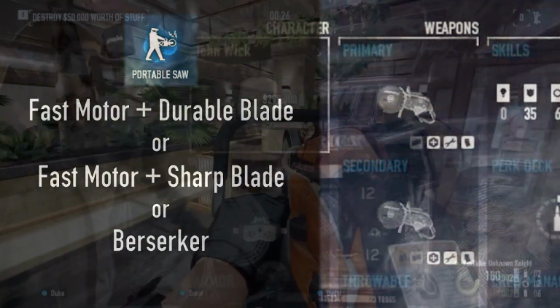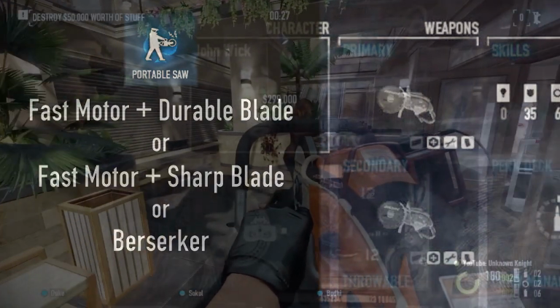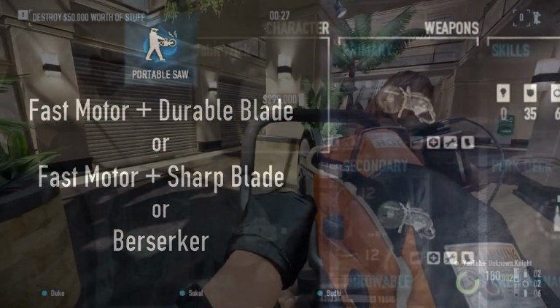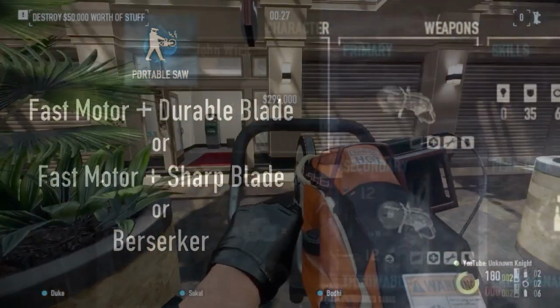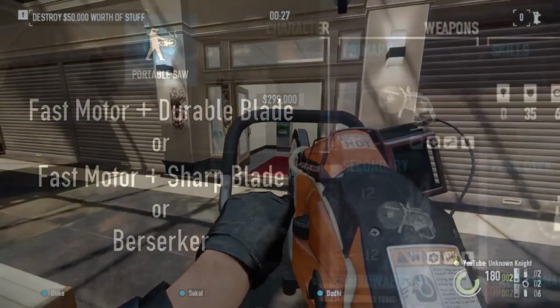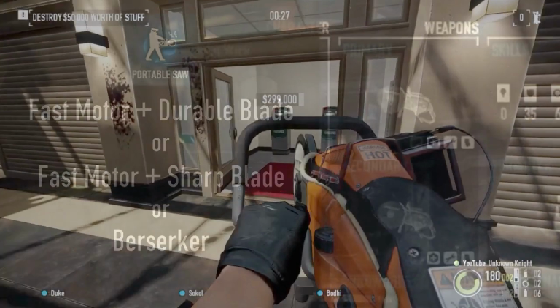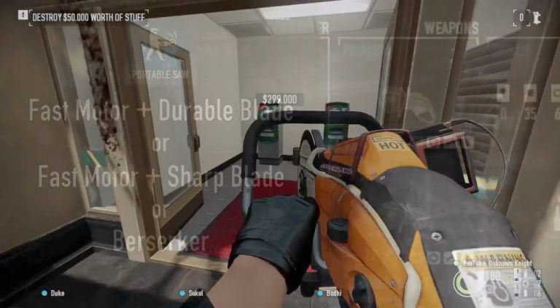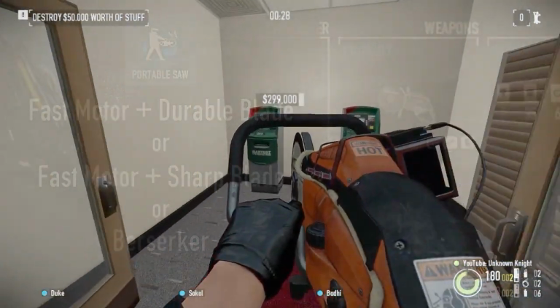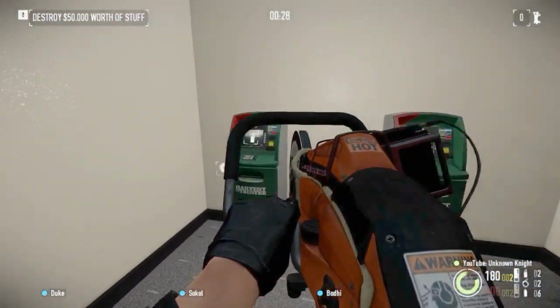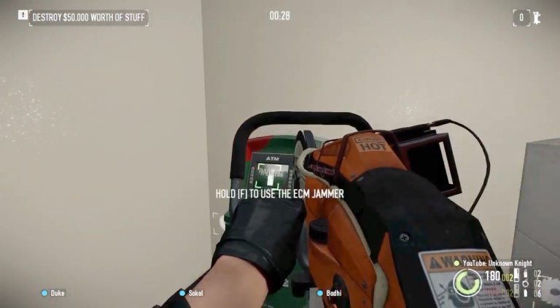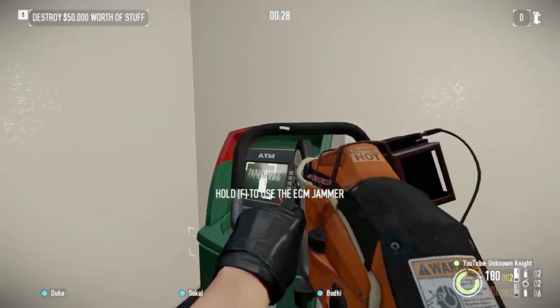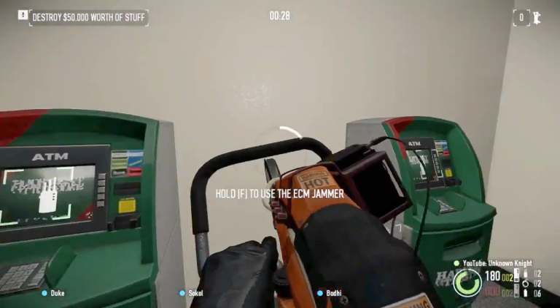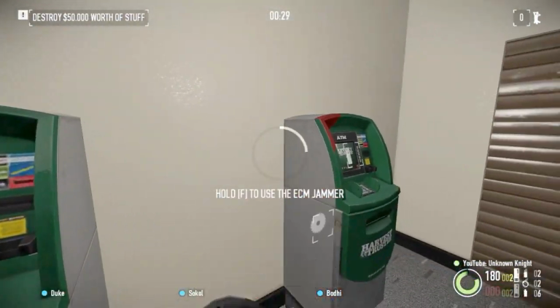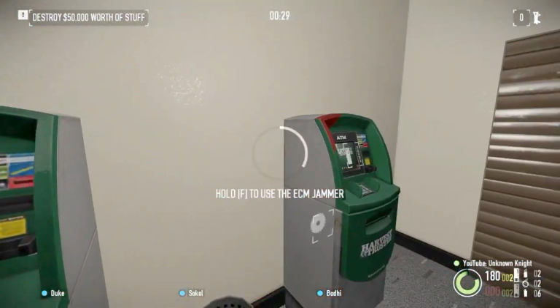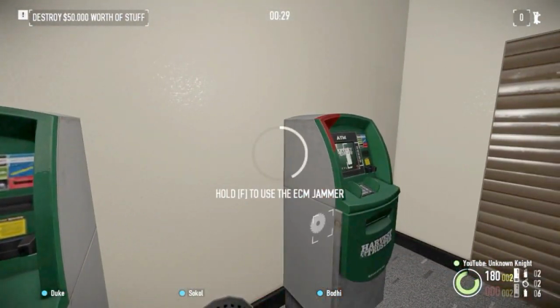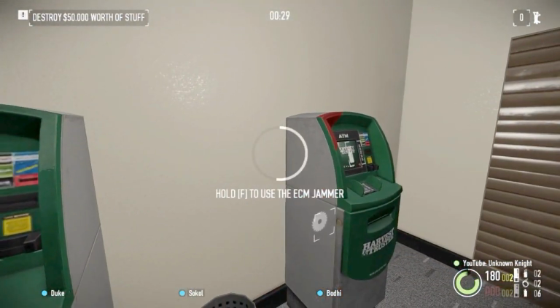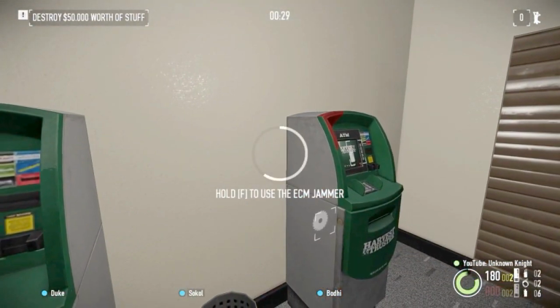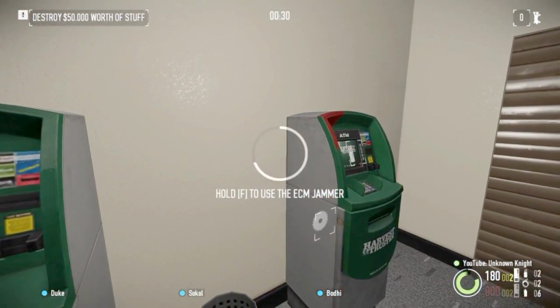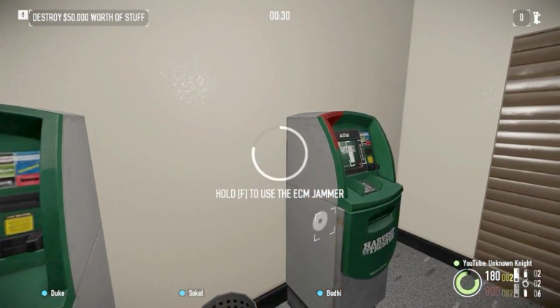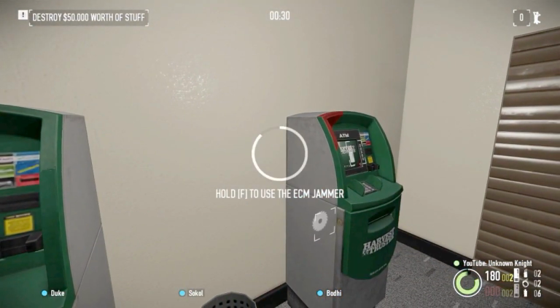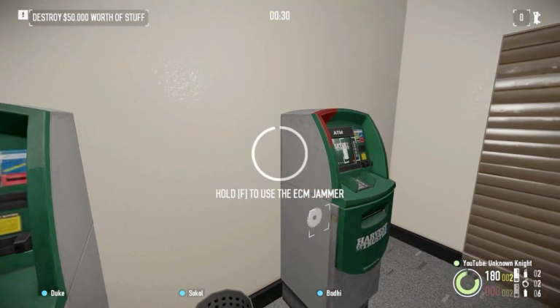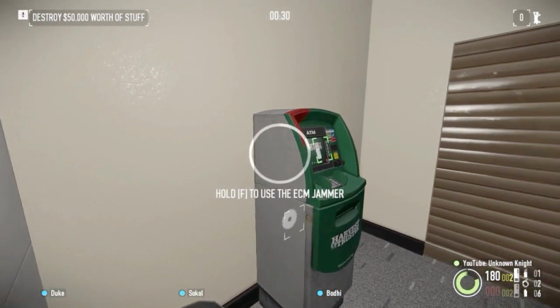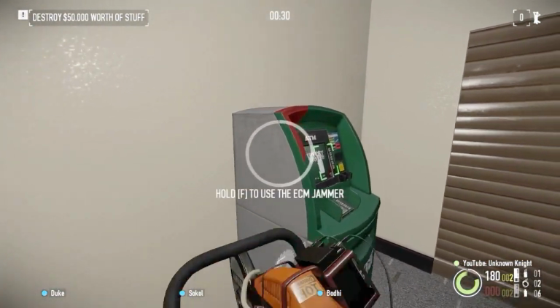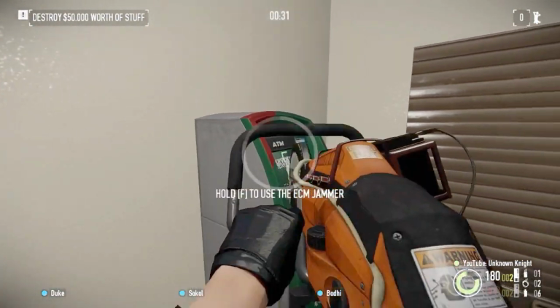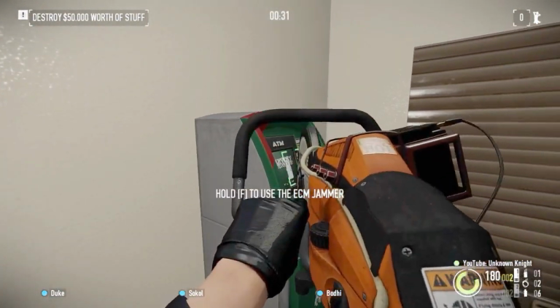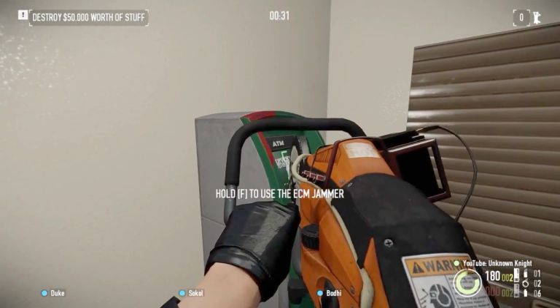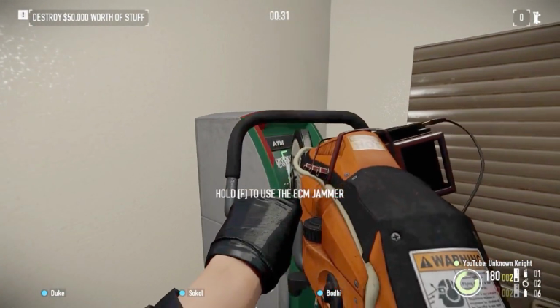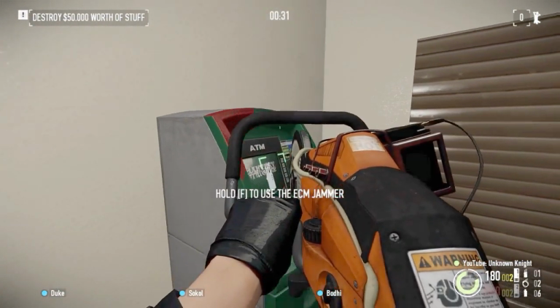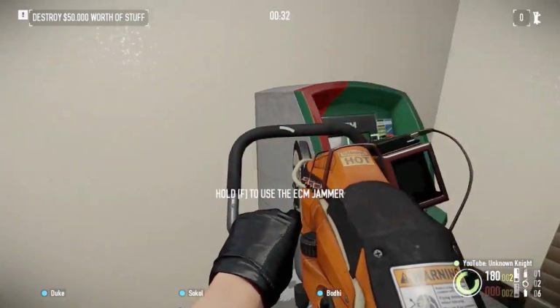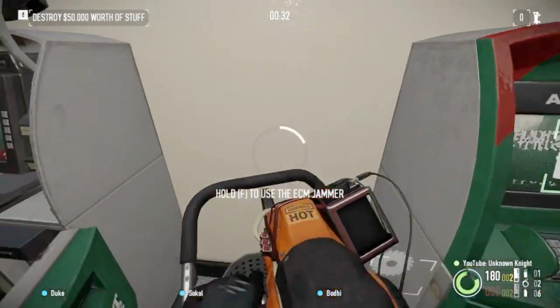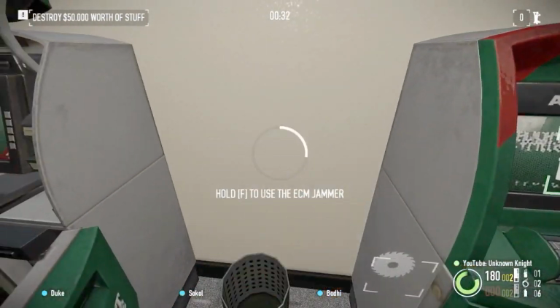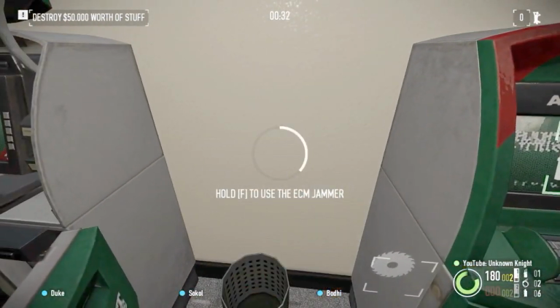Lastly, we'll bring 2 ECMs to open the ATMs, which is Speedy with the Crew ability Quick.